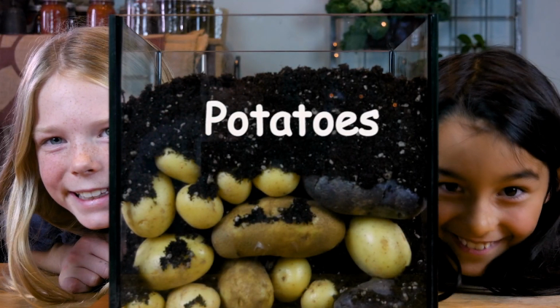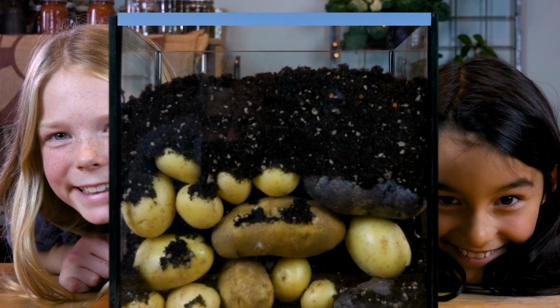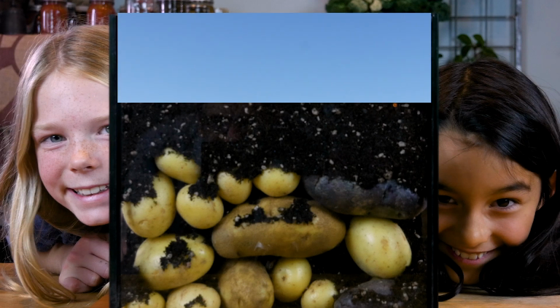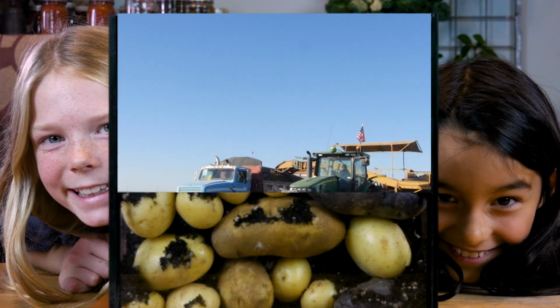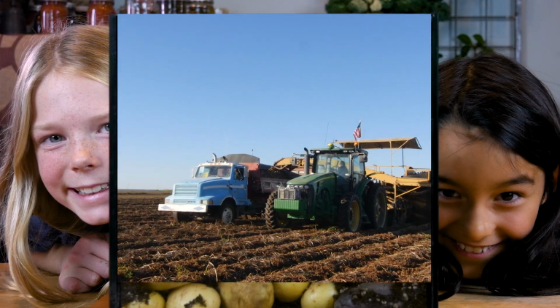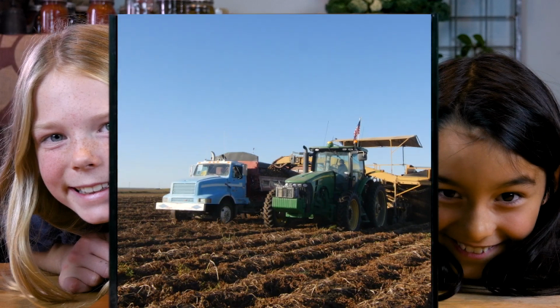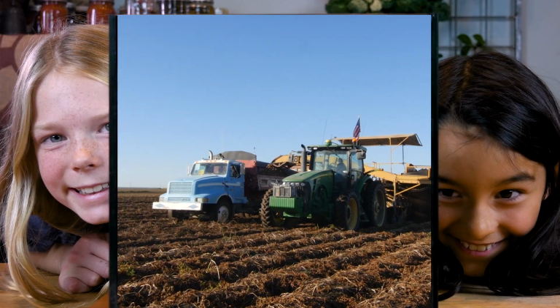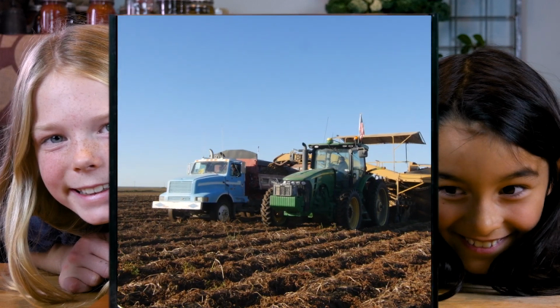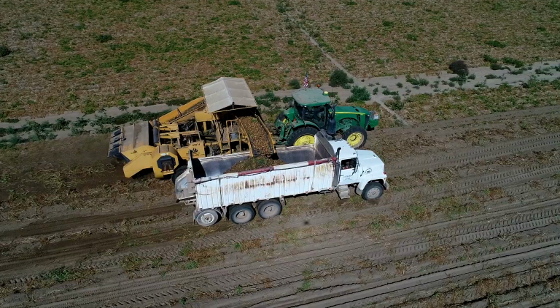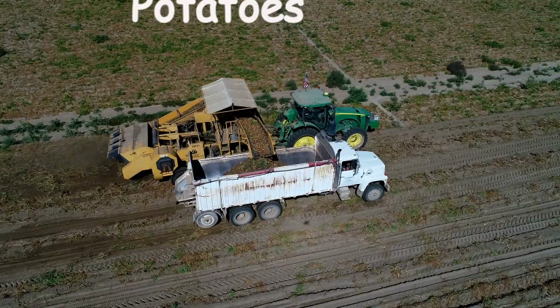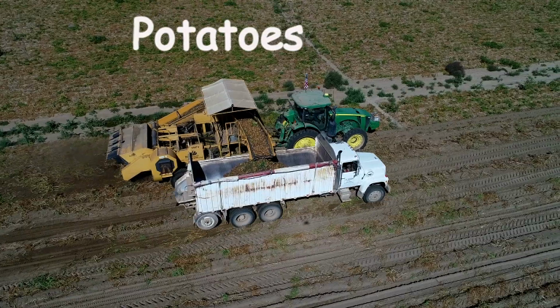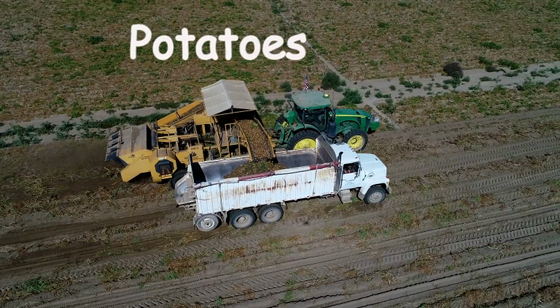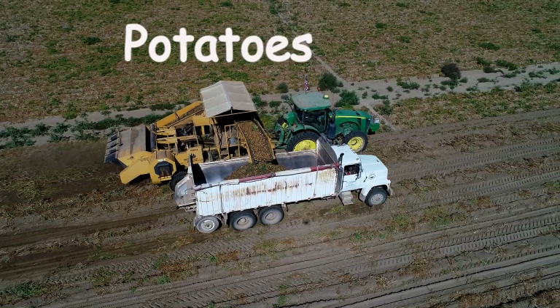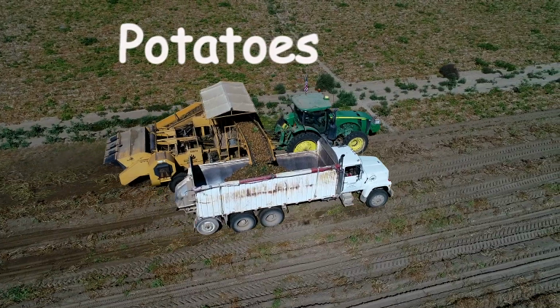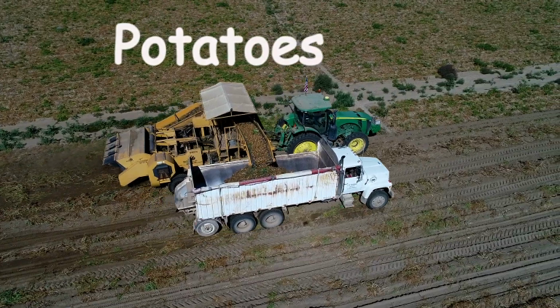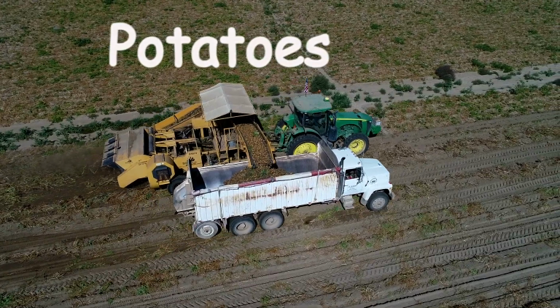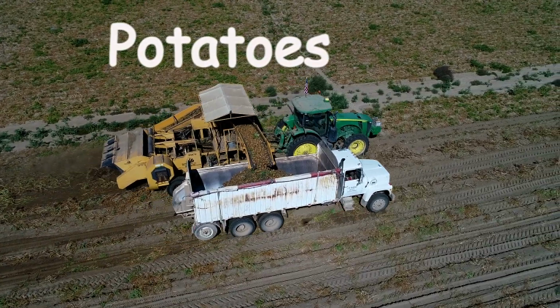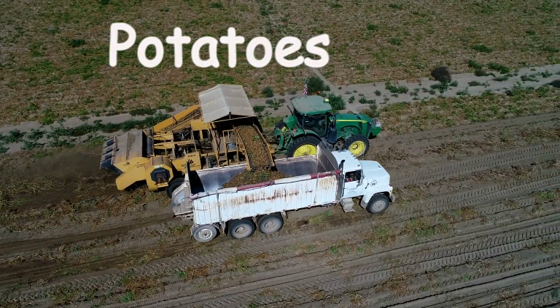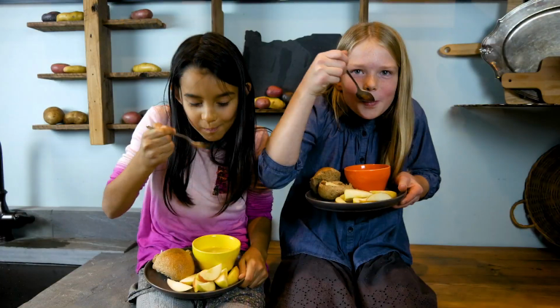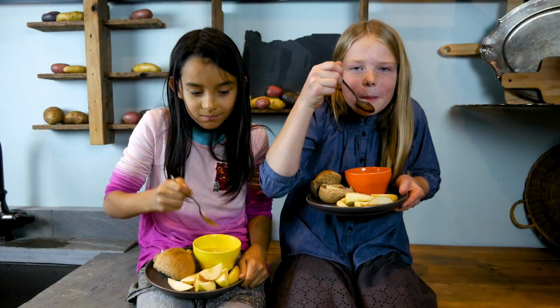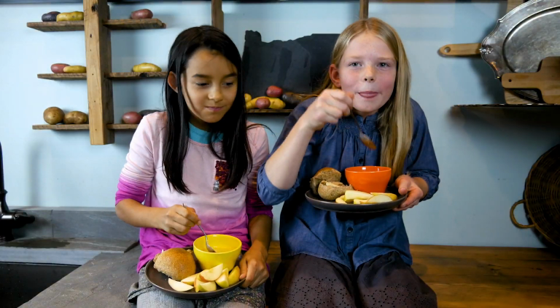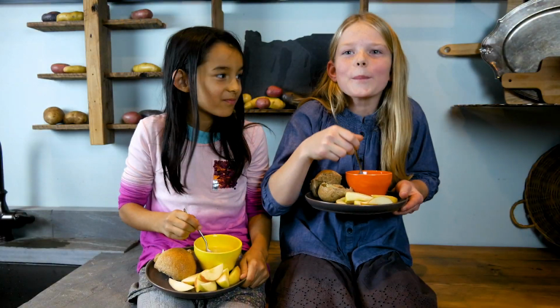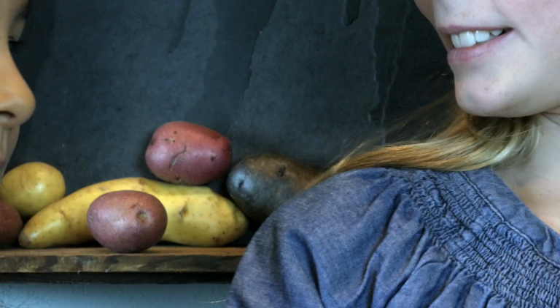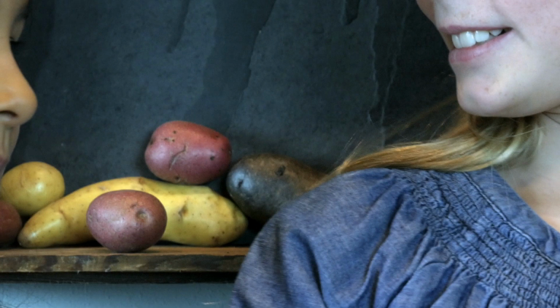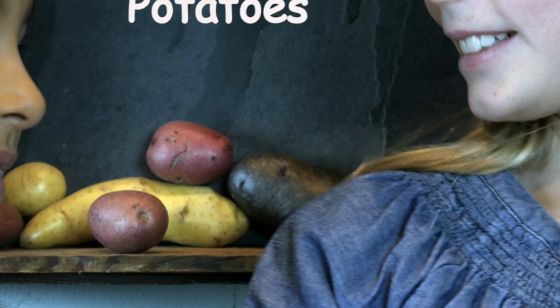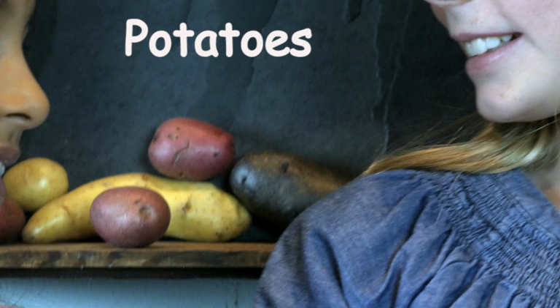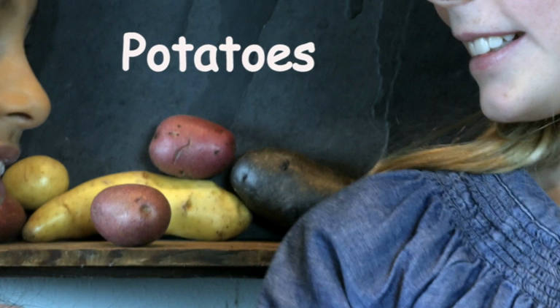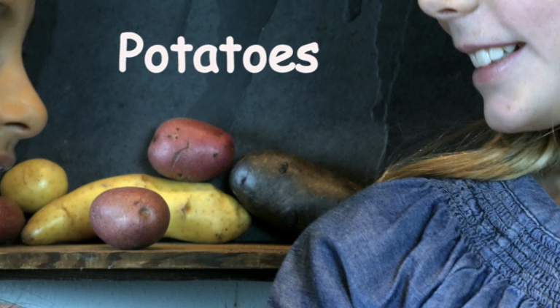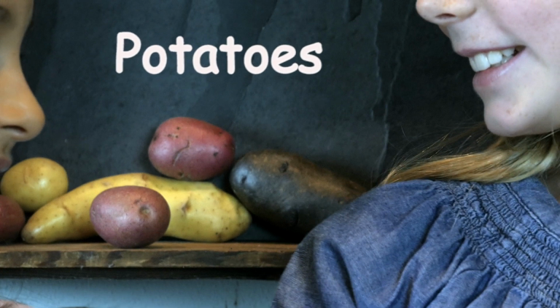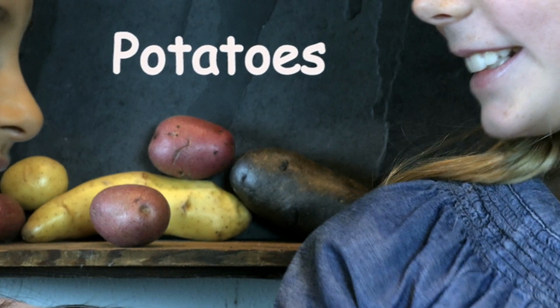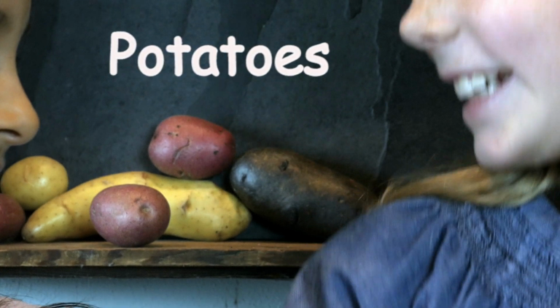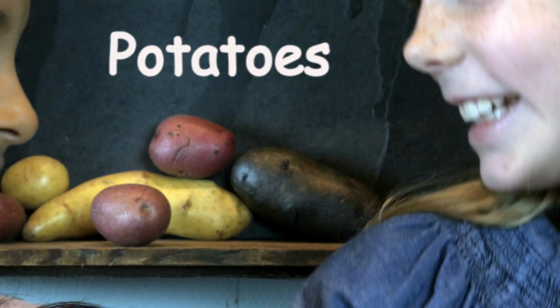Potatoes. We grow them in Oregon. Potatoes — we eat them in school. We love to eat the vegetable potatoes.